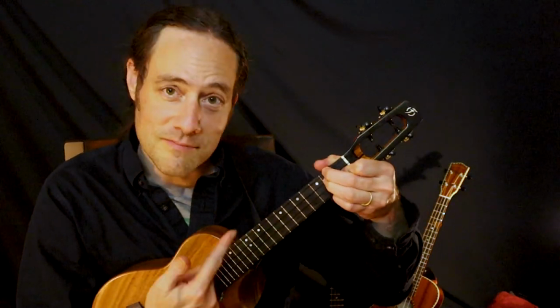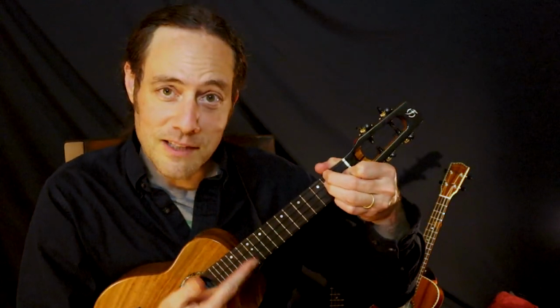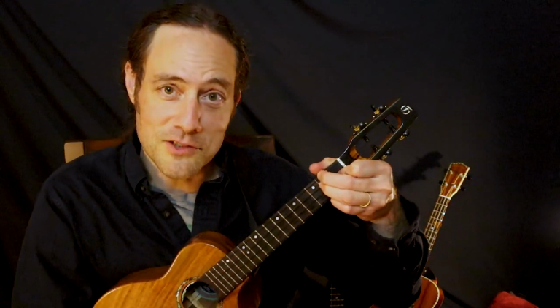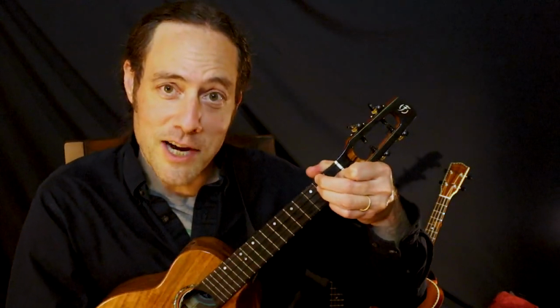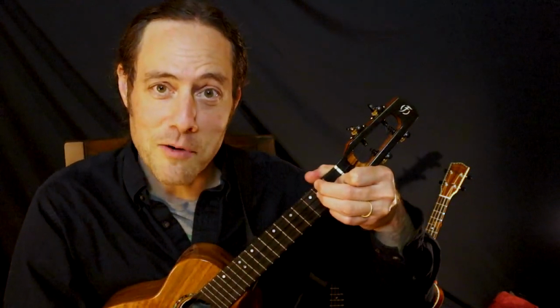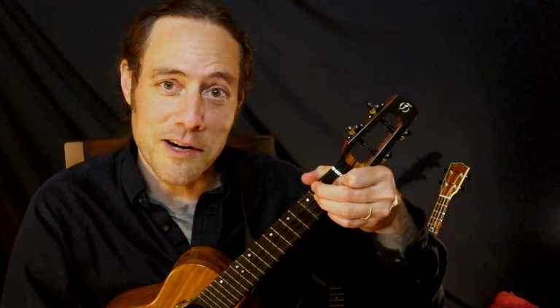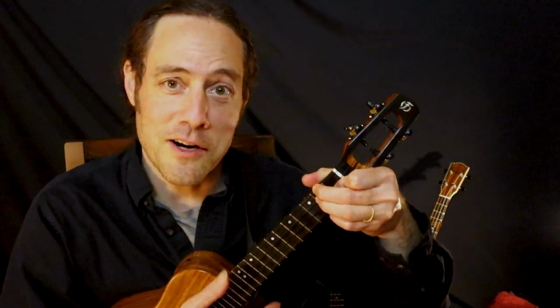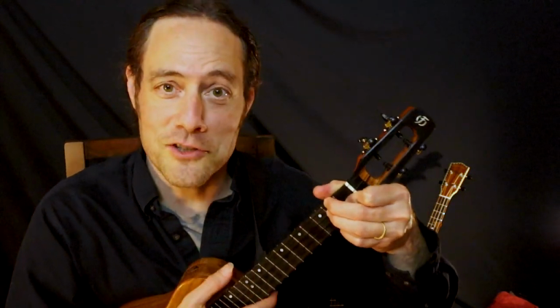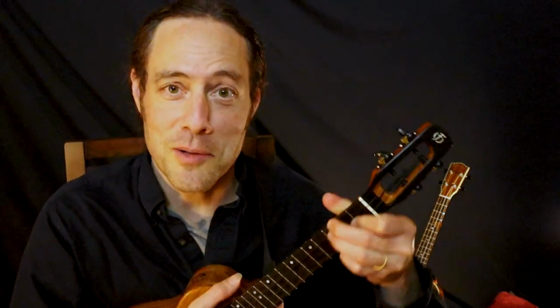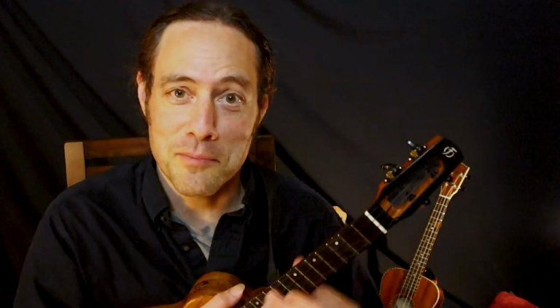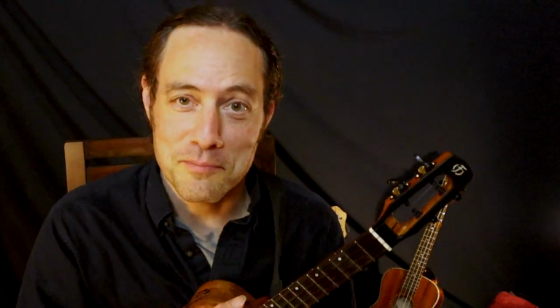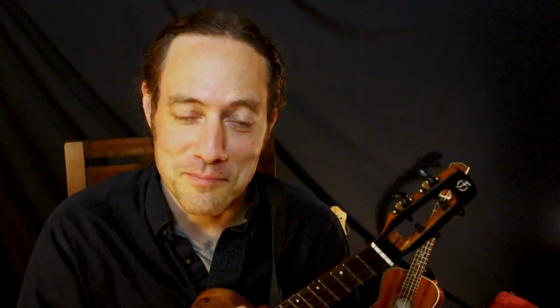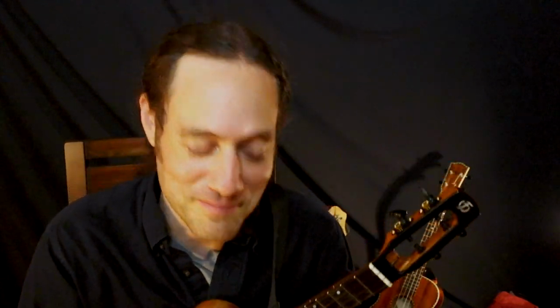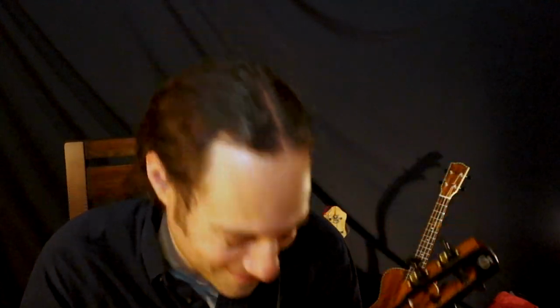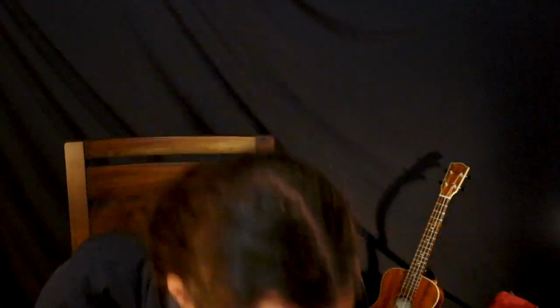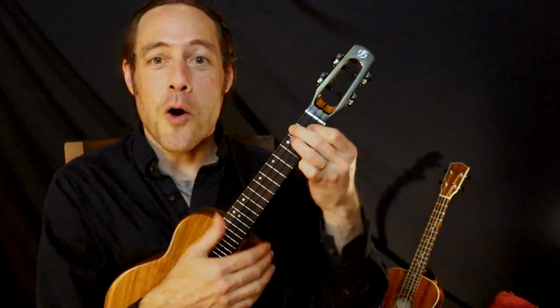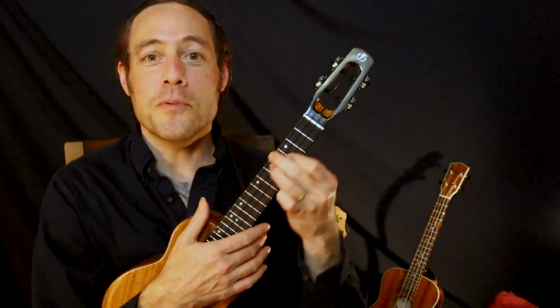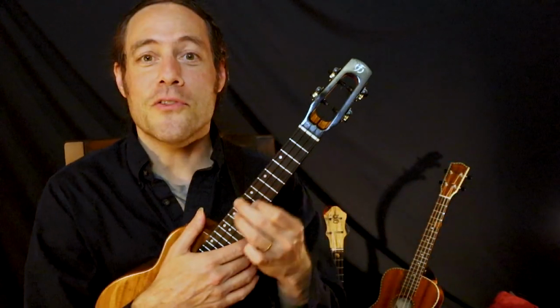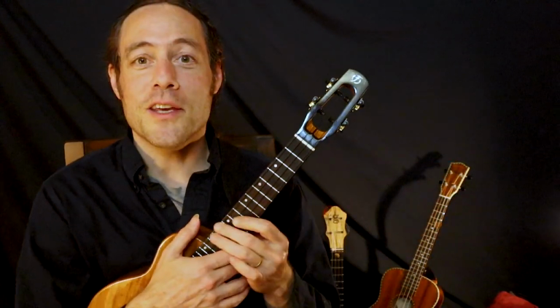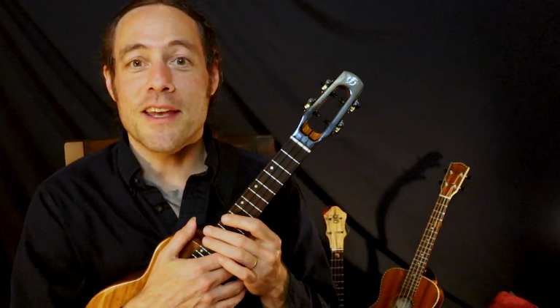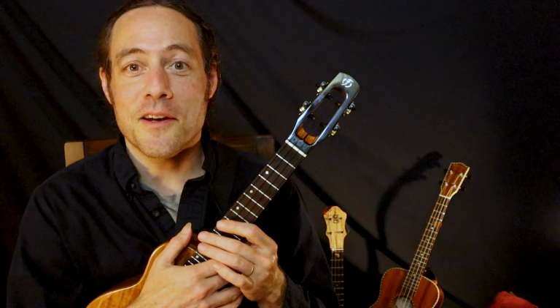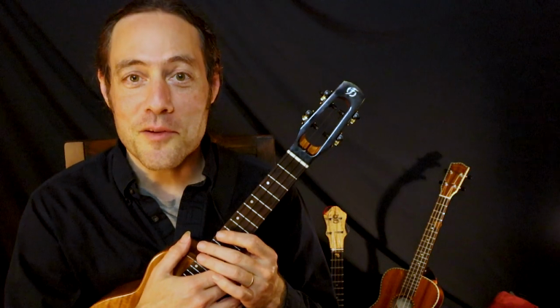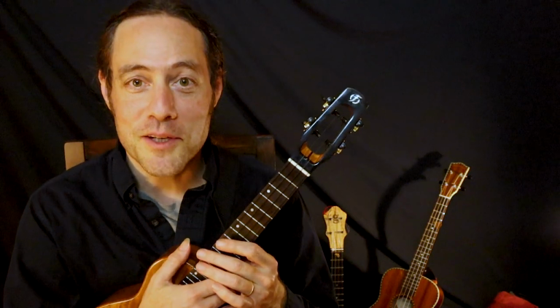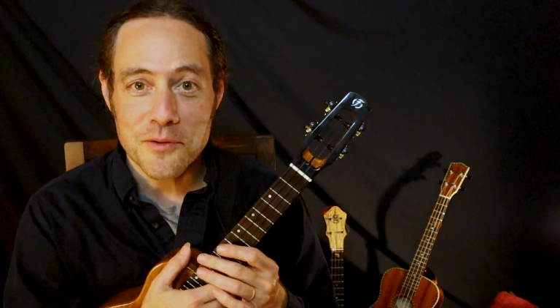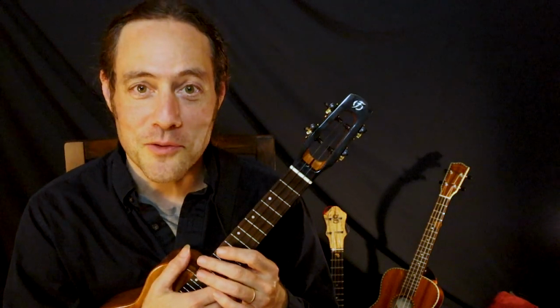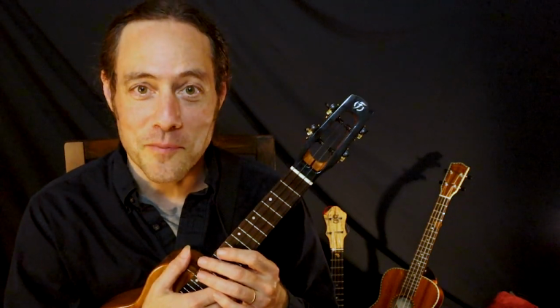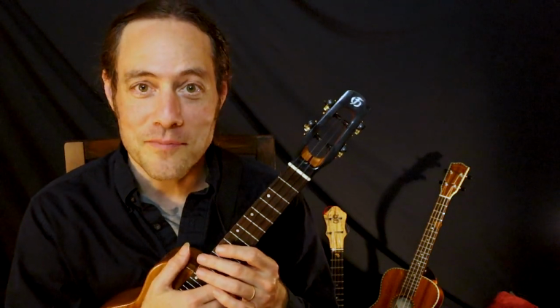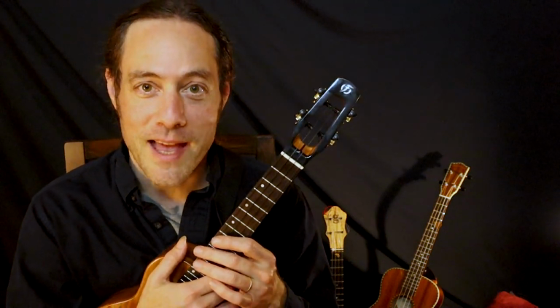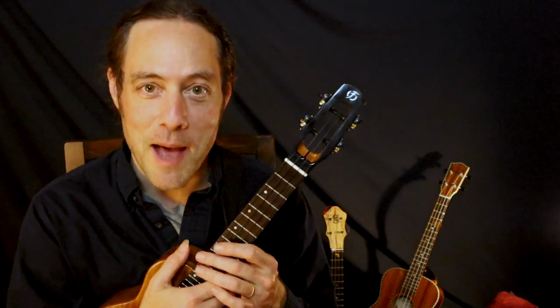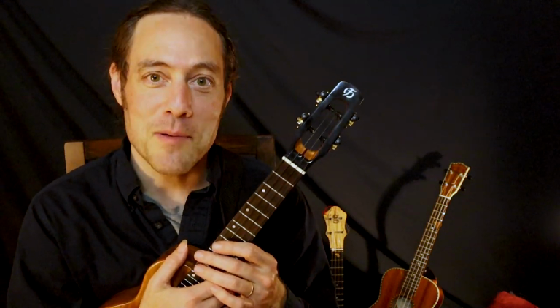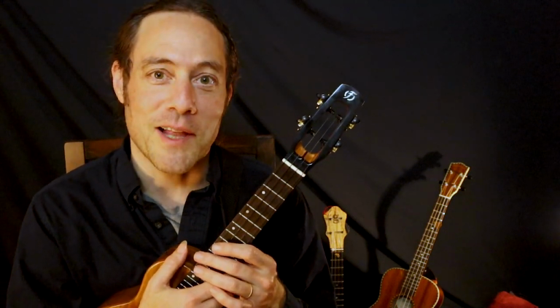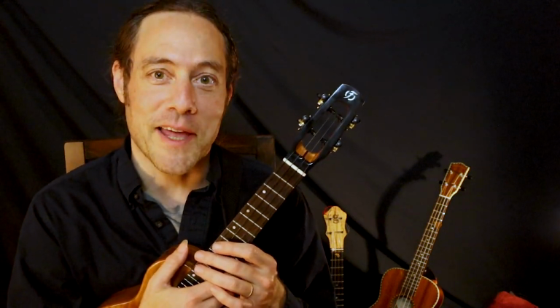That's Django Reinhardt on a ship. Hope to see you in another video soon. Happy playing.